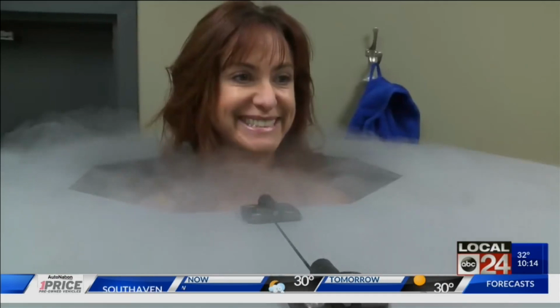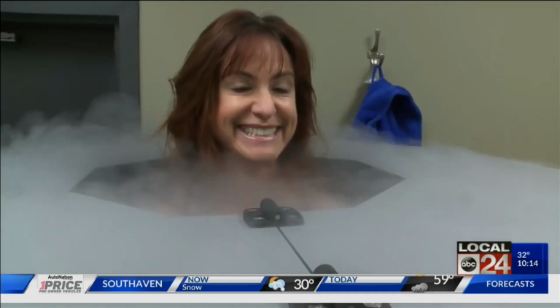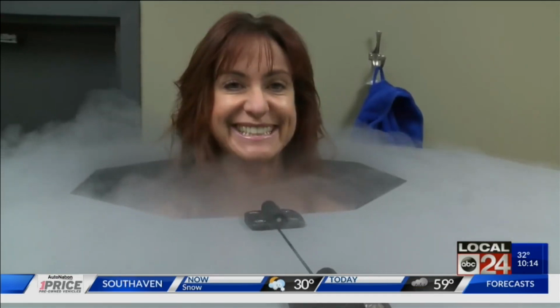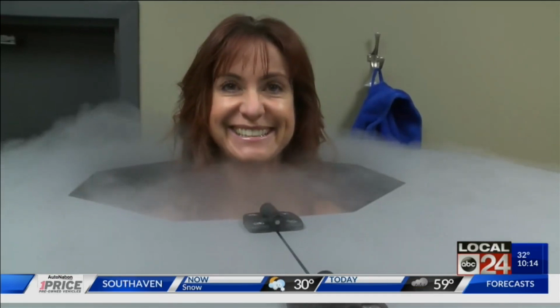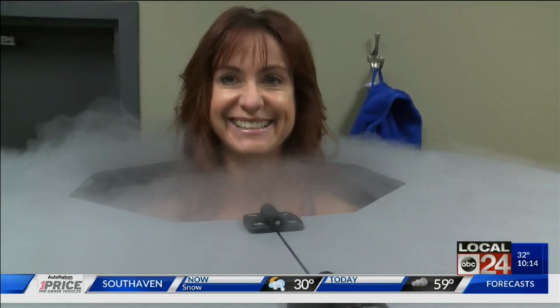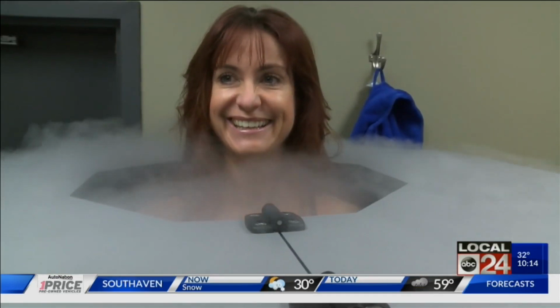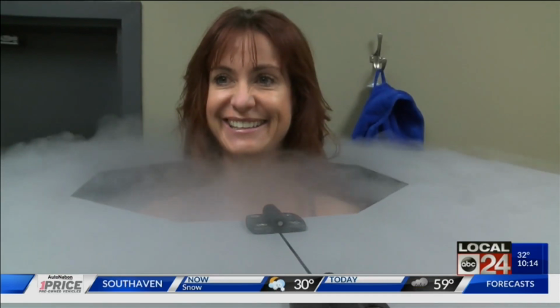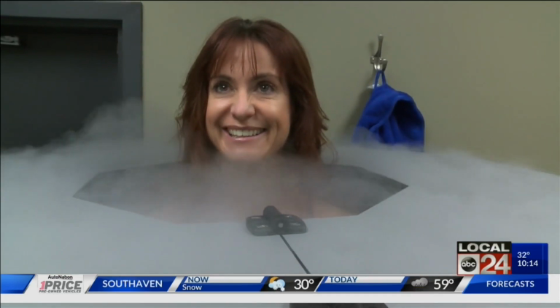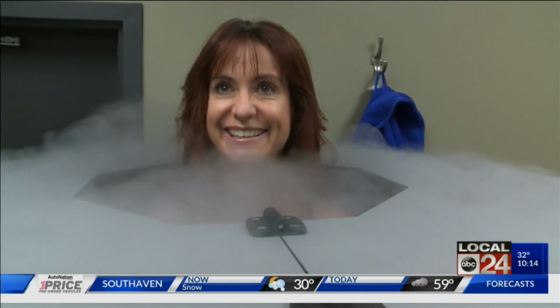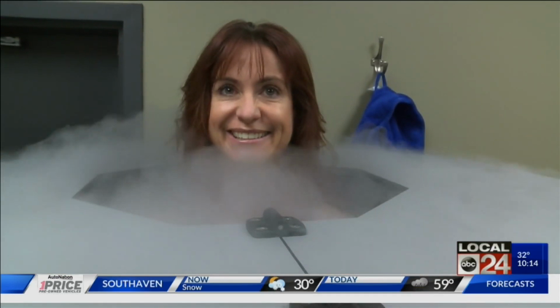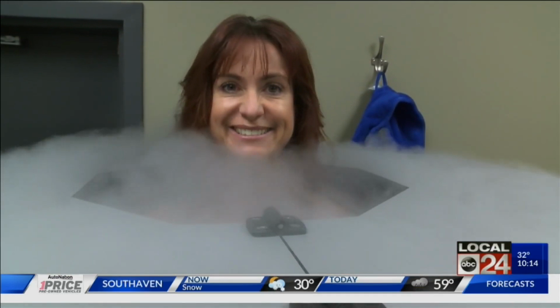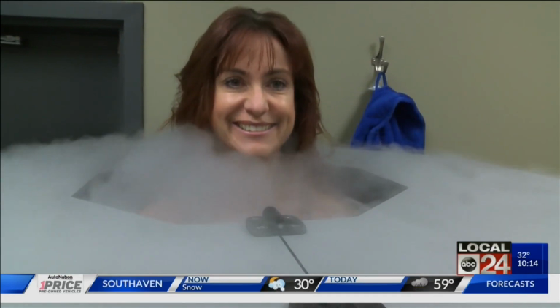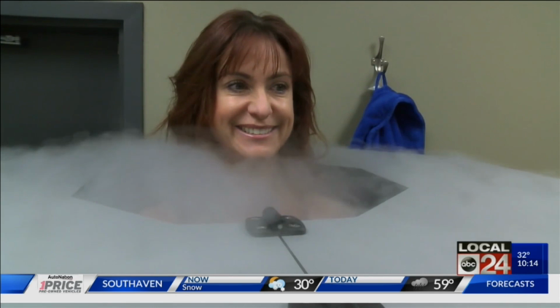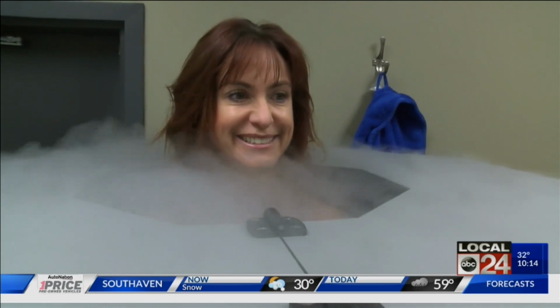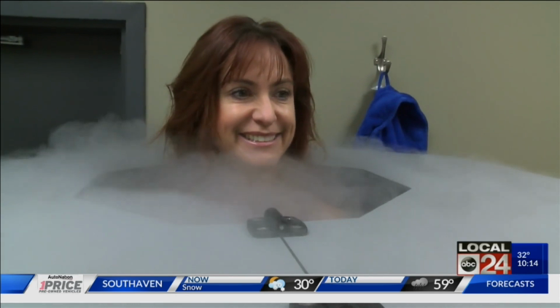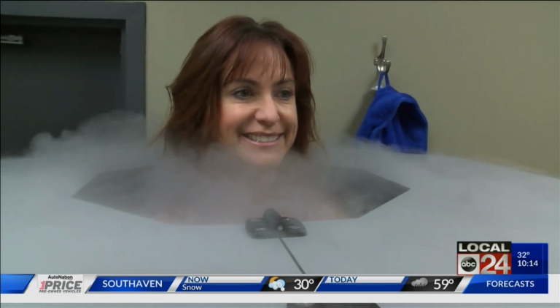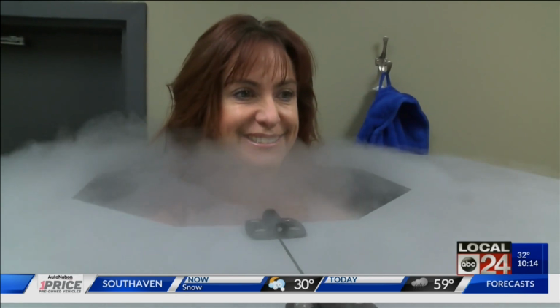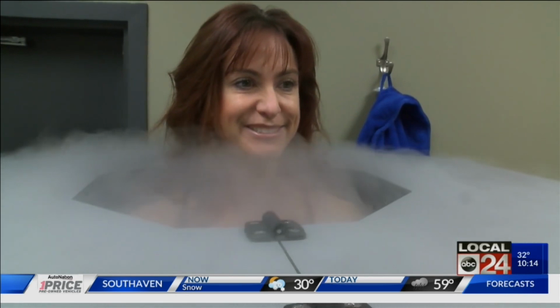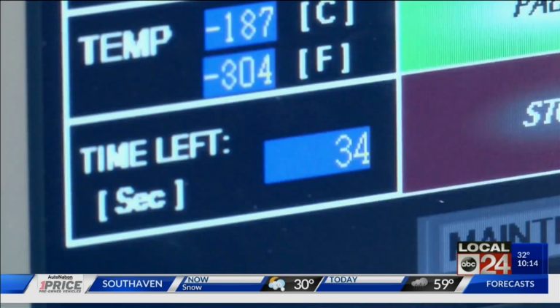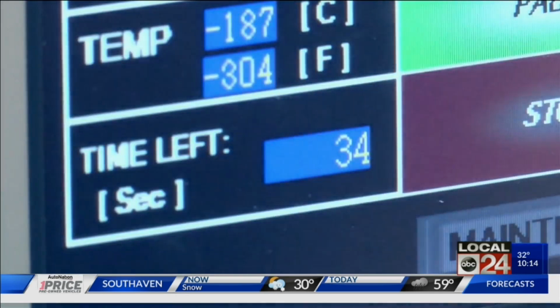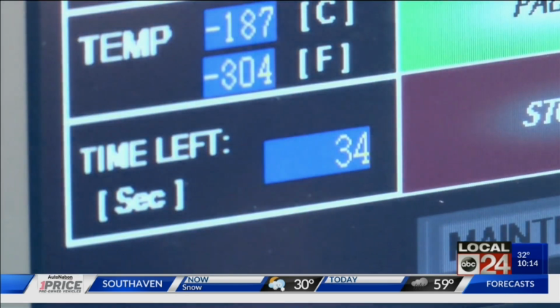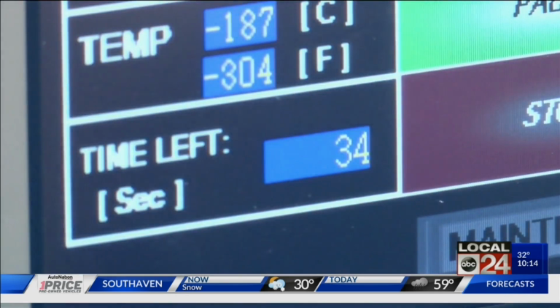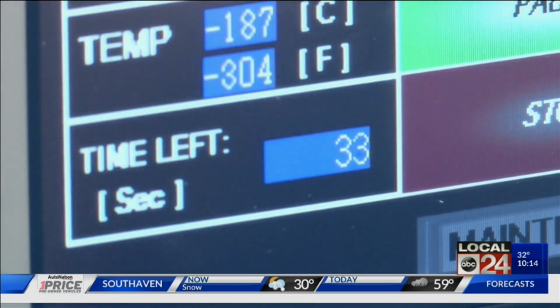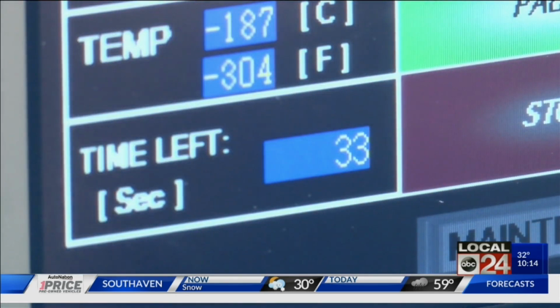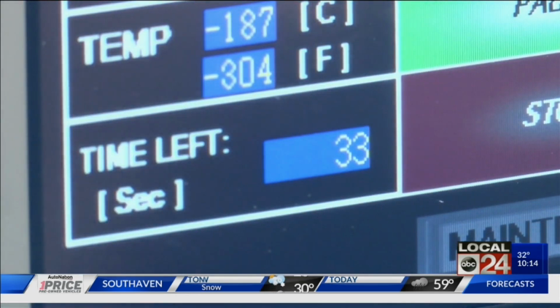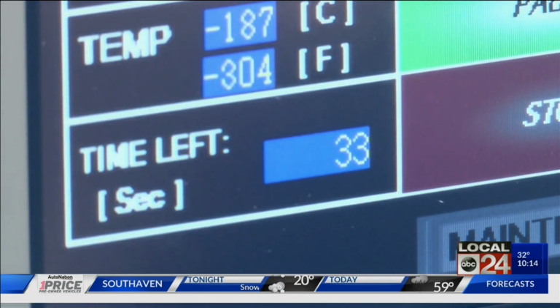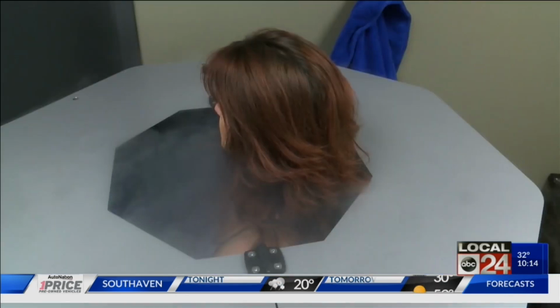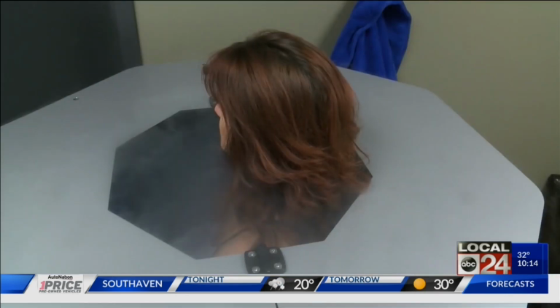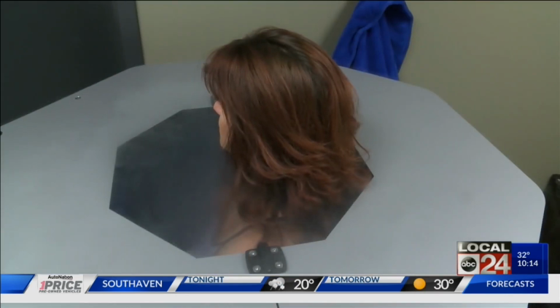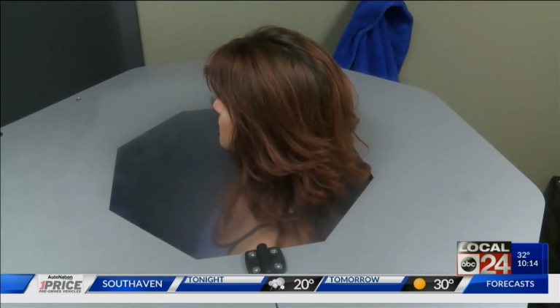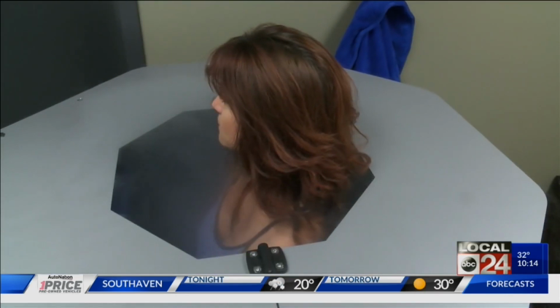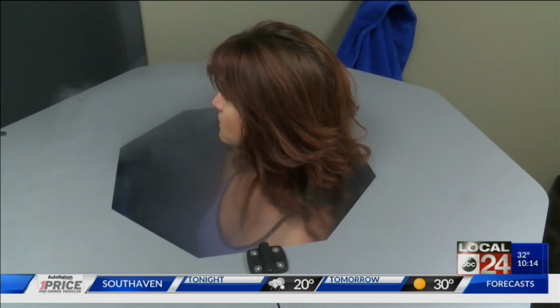In fact, in just one session, you can burn between 500 and 800 calories in just three minutes.